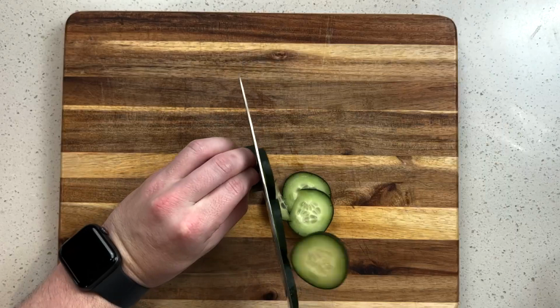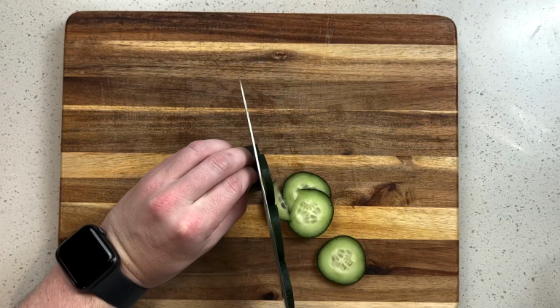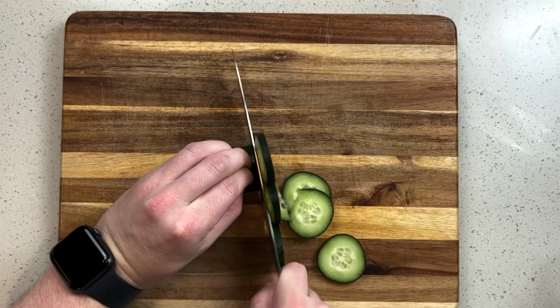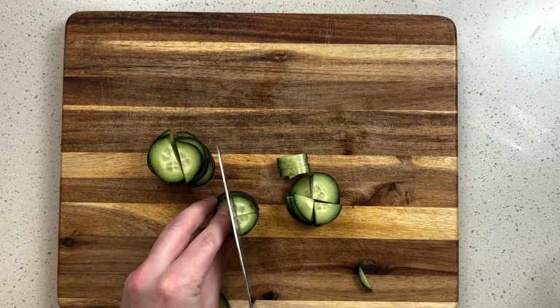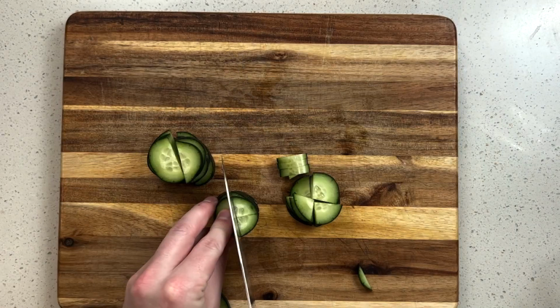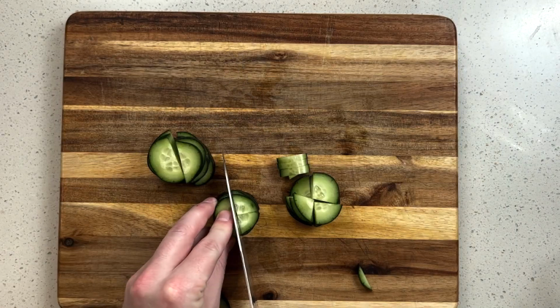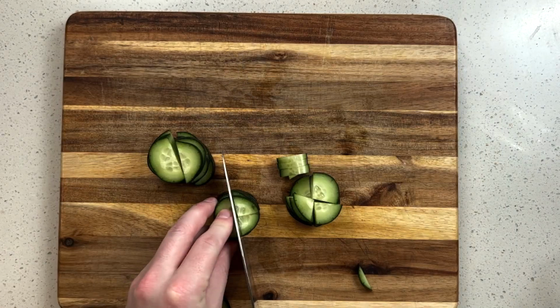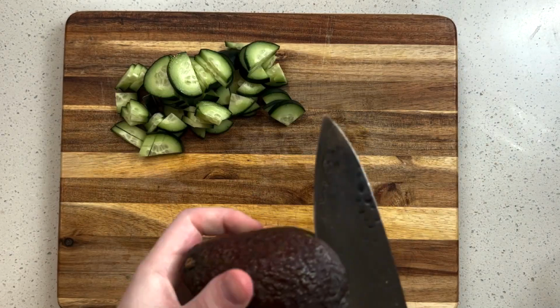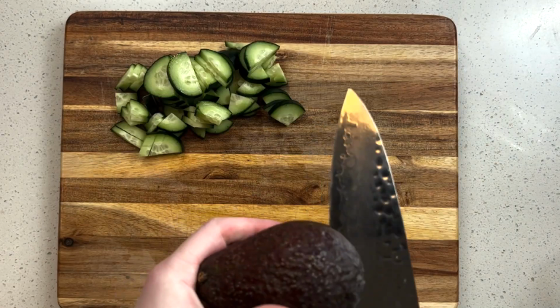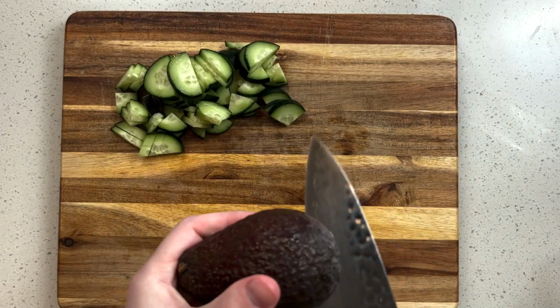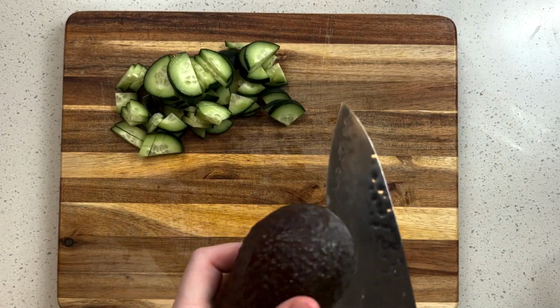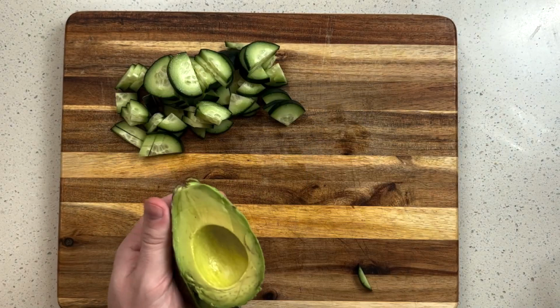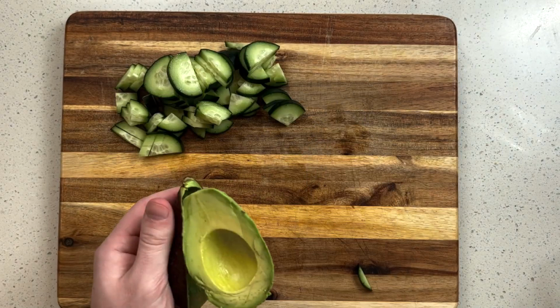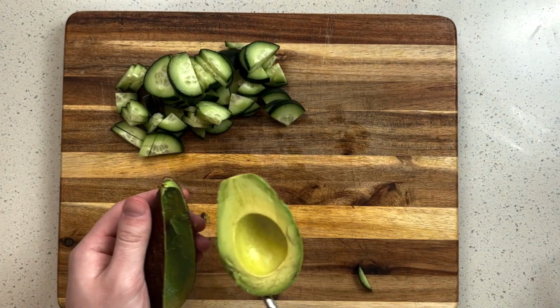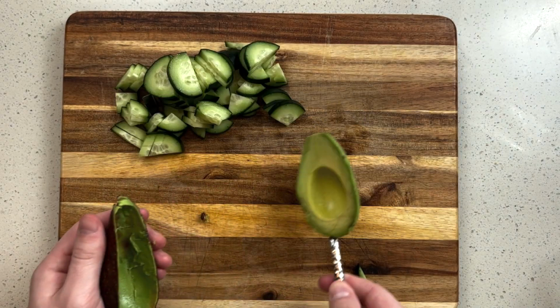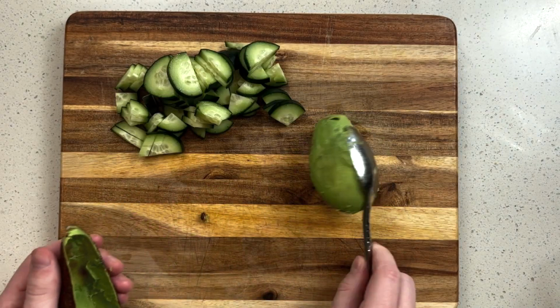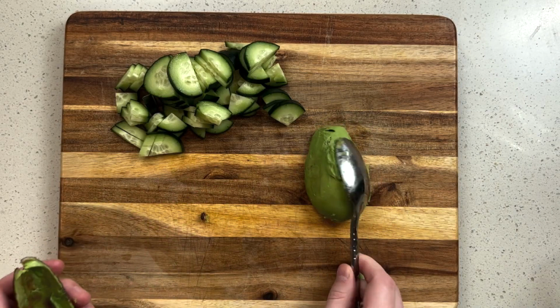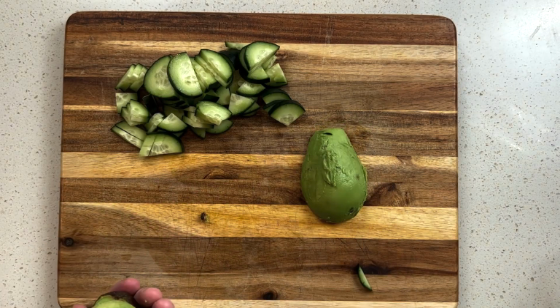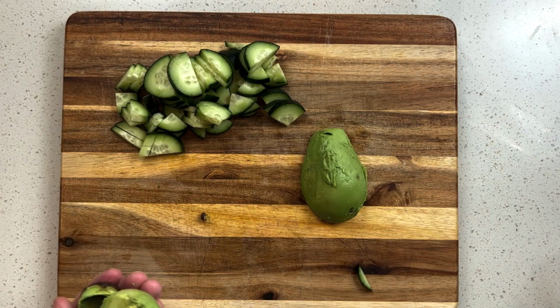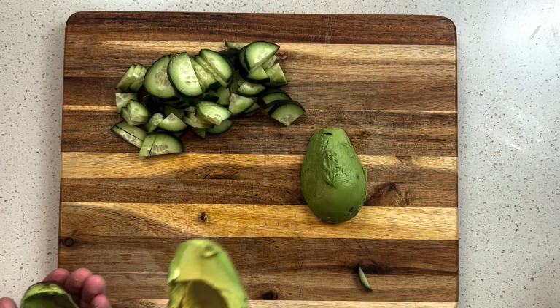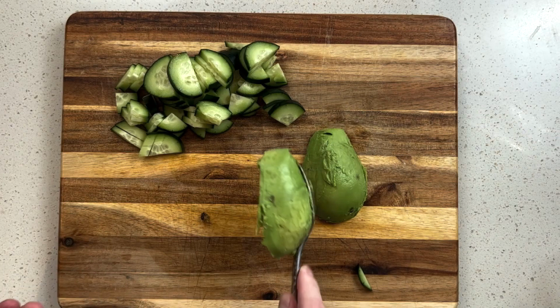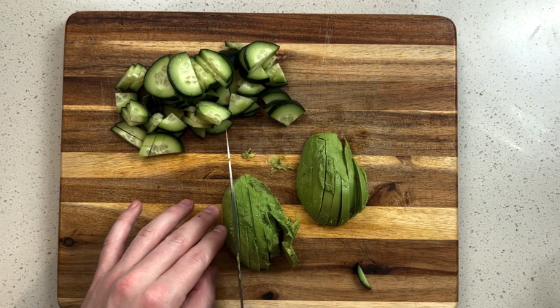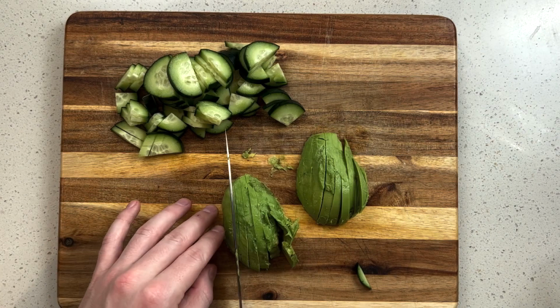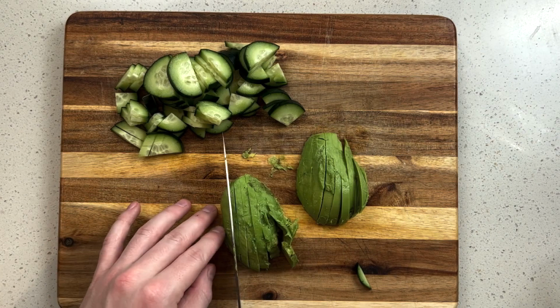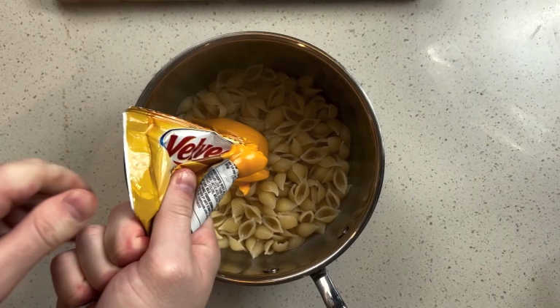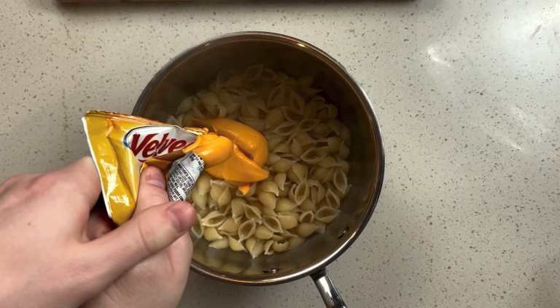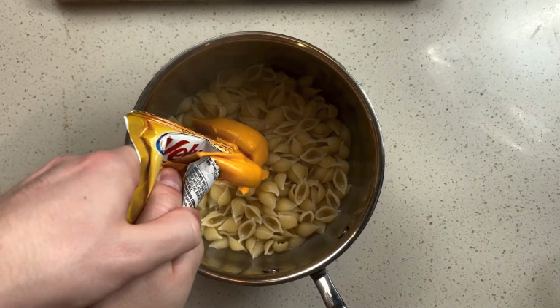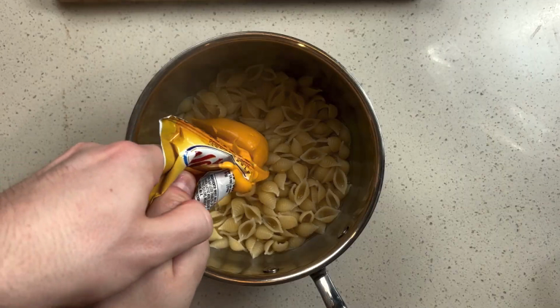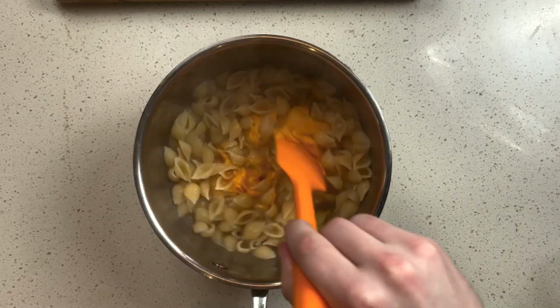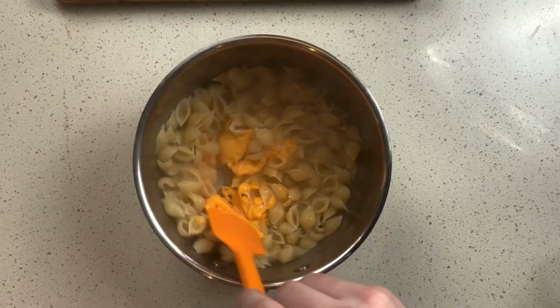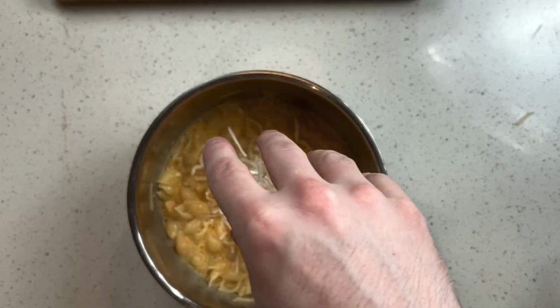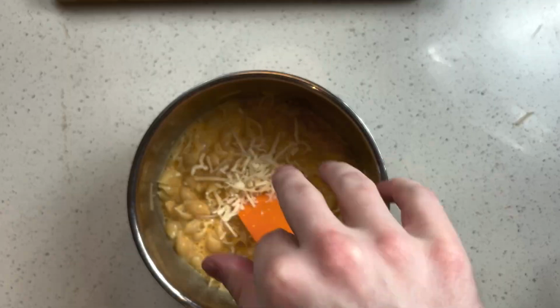Then I'll make some macaroni and cheese as a side. I'll cut up my vegetables — avocados, cucumbers, and sometimes peppers.